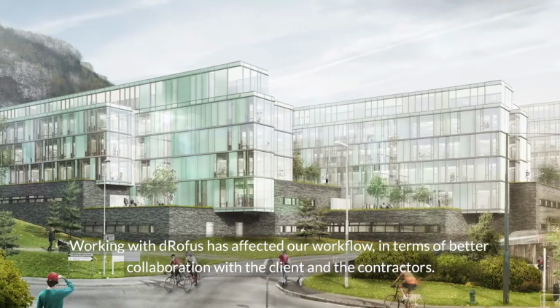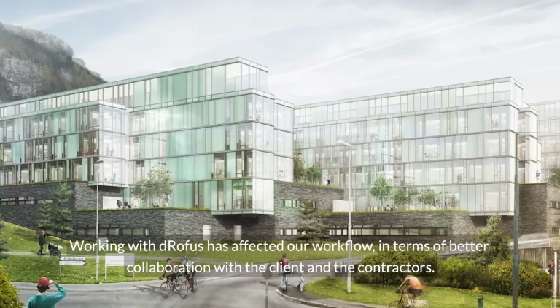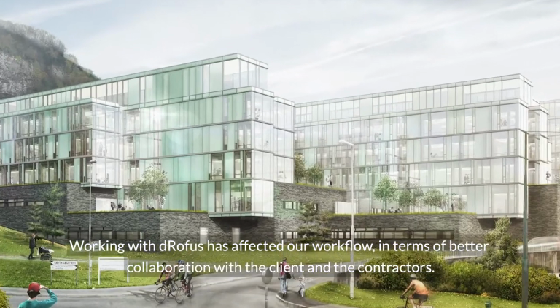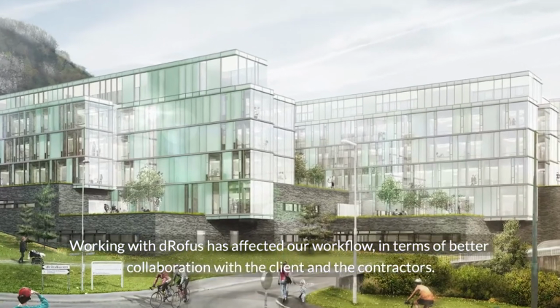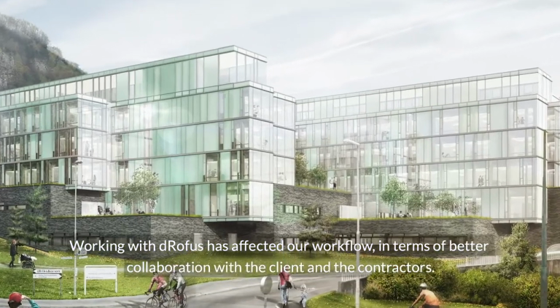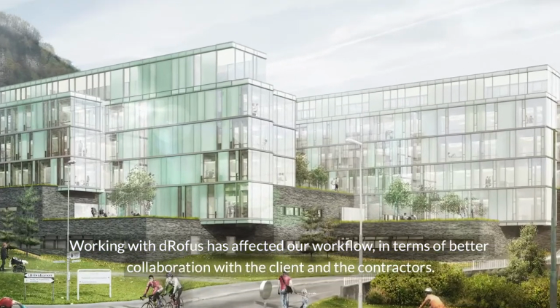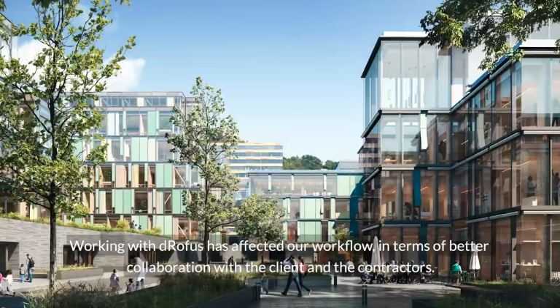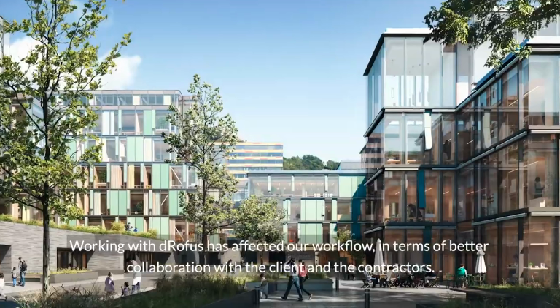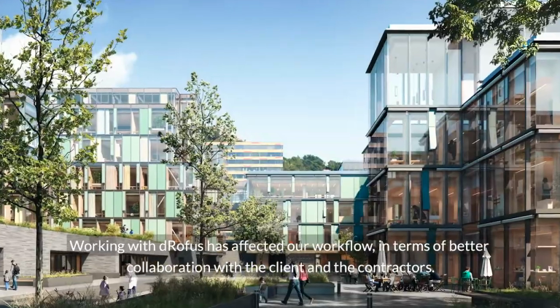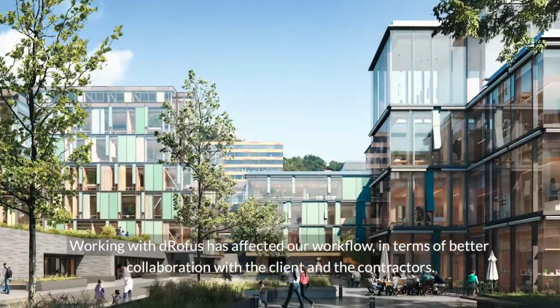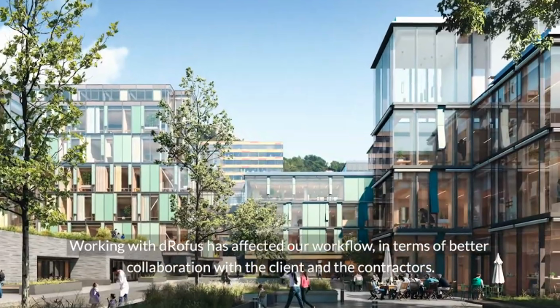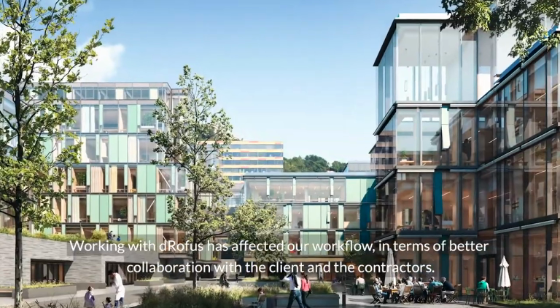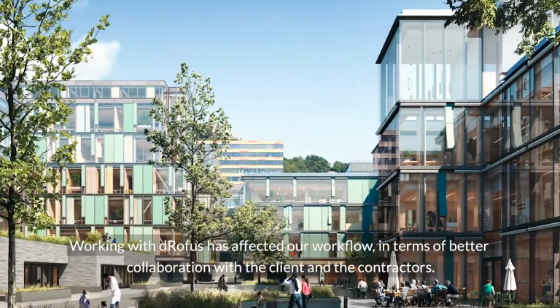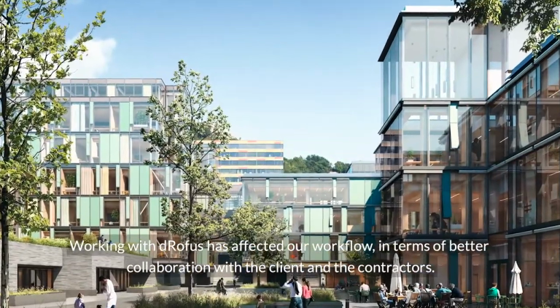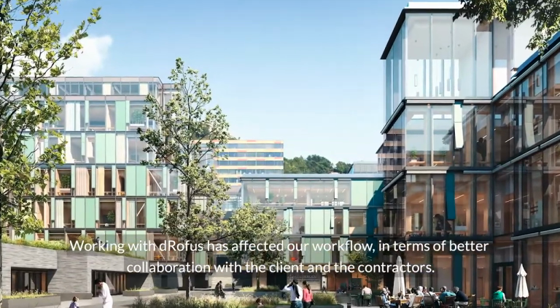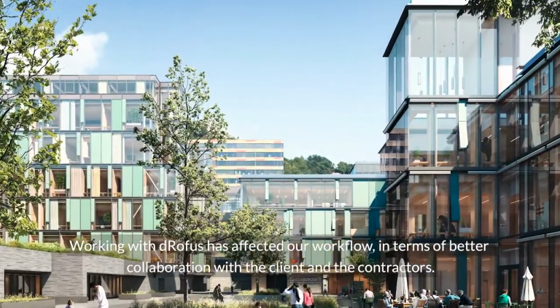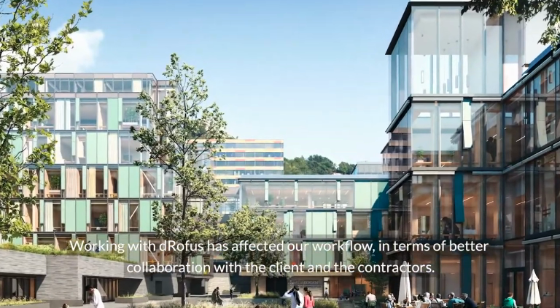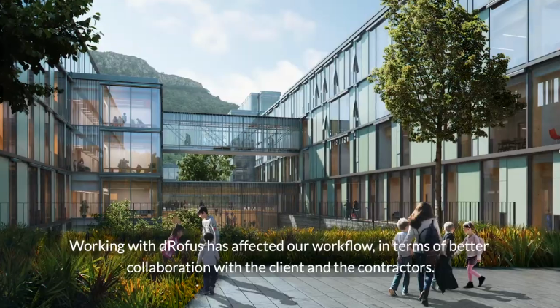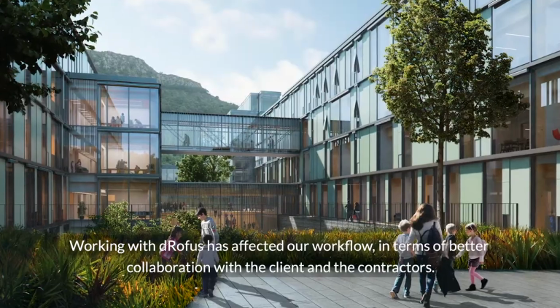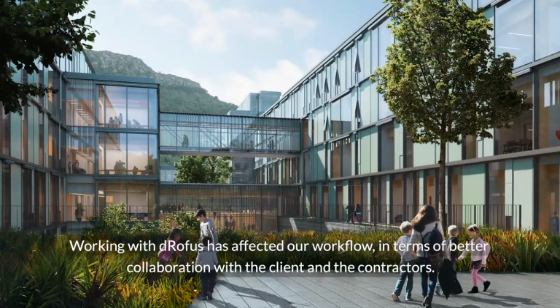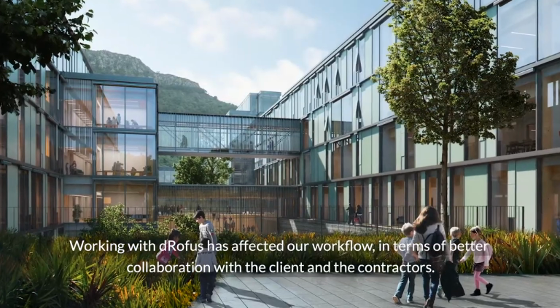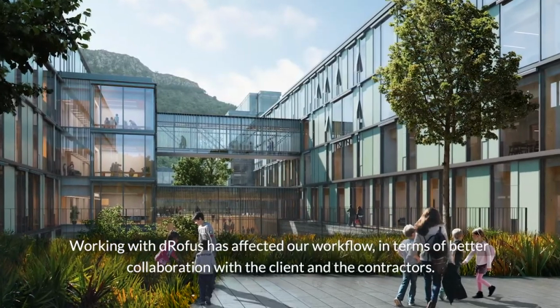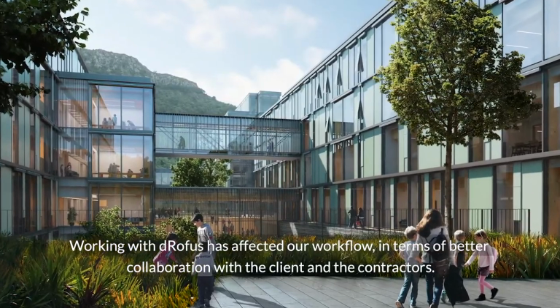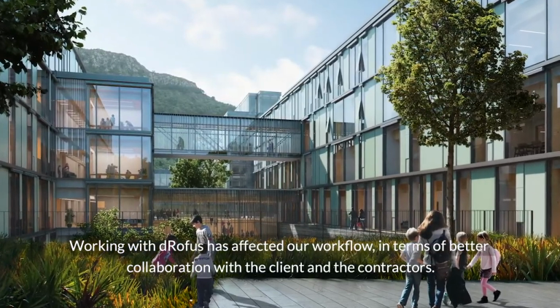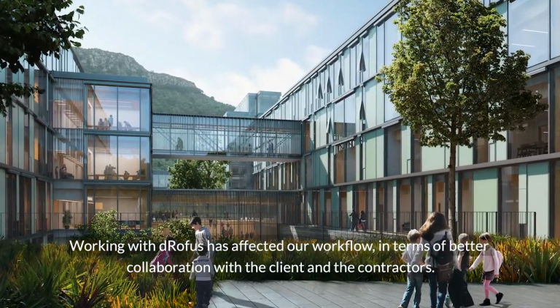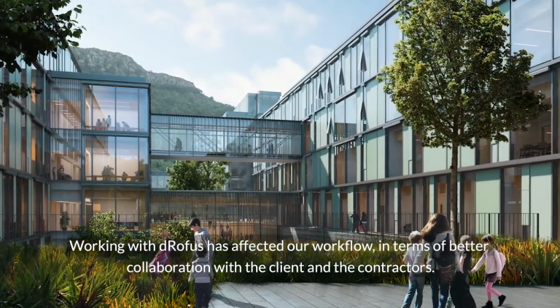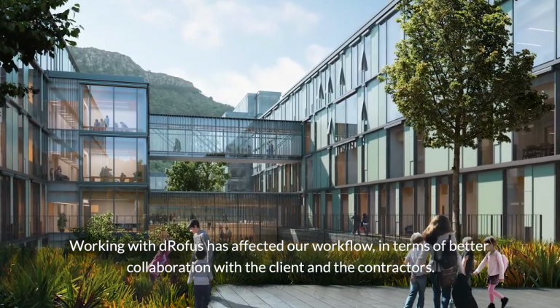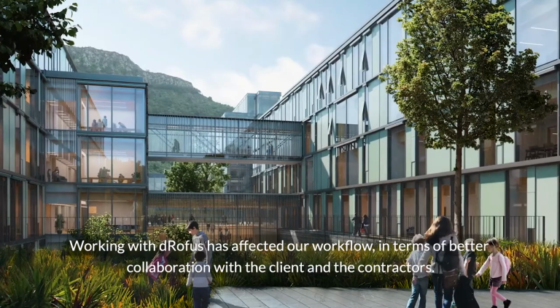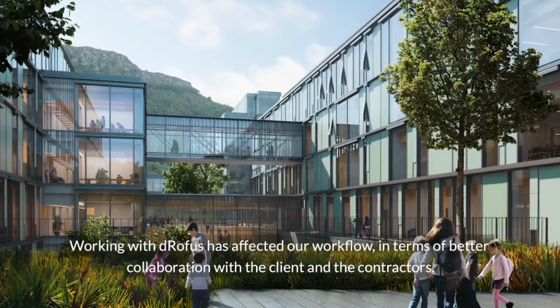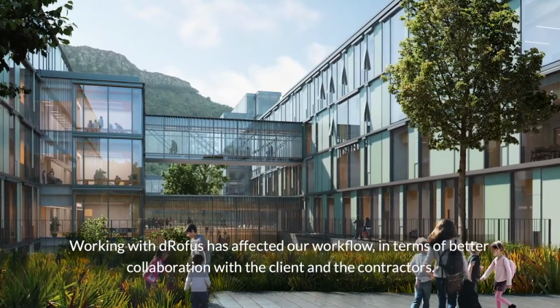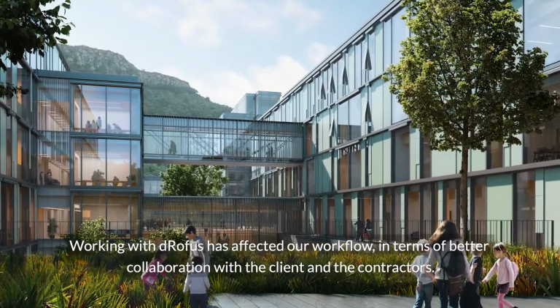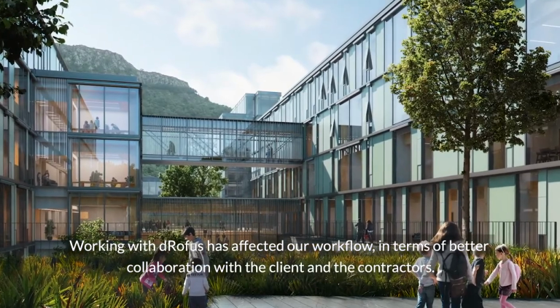Working with DROFUS has affected our workflow in terms of better collaboration with the client and the entrepreneurs.